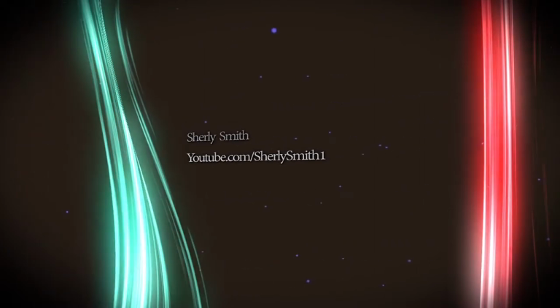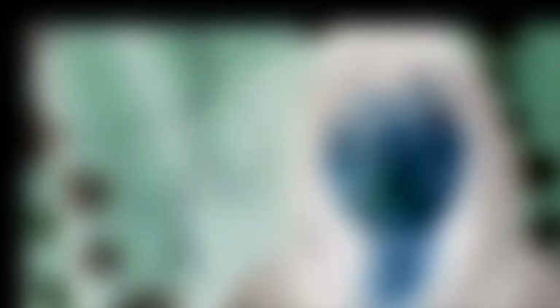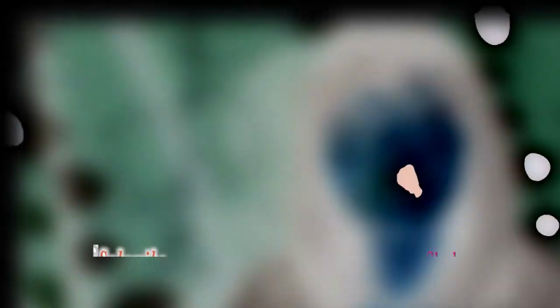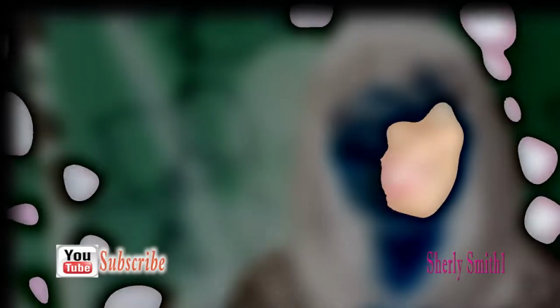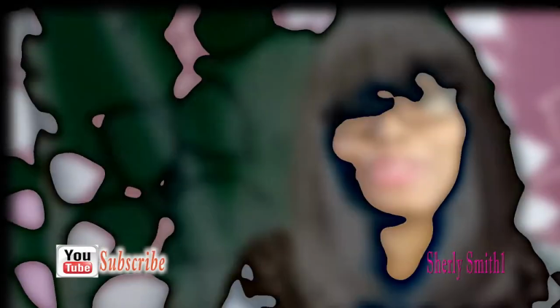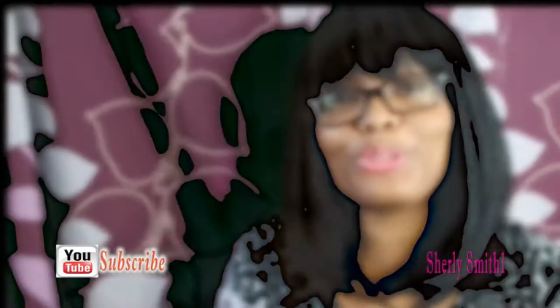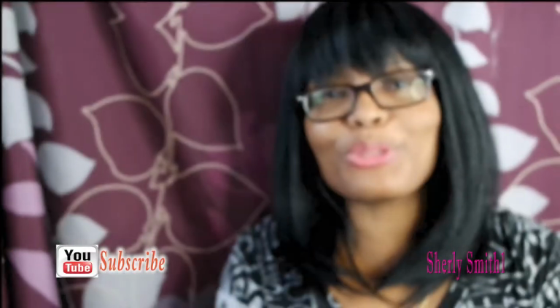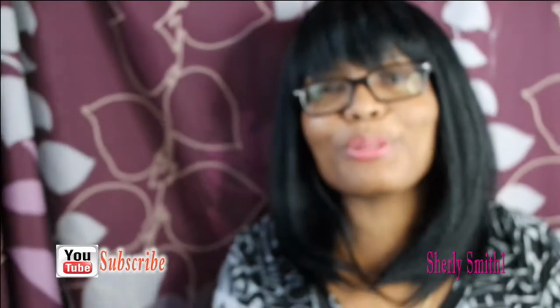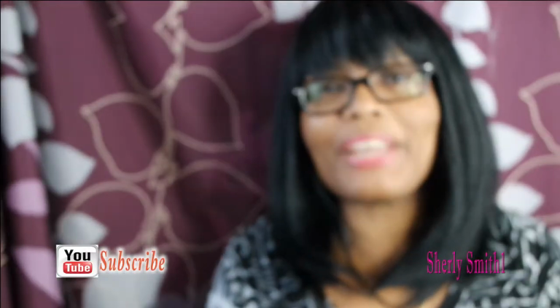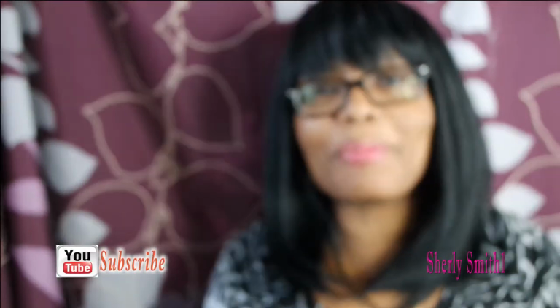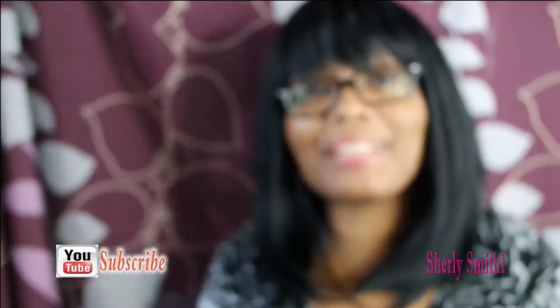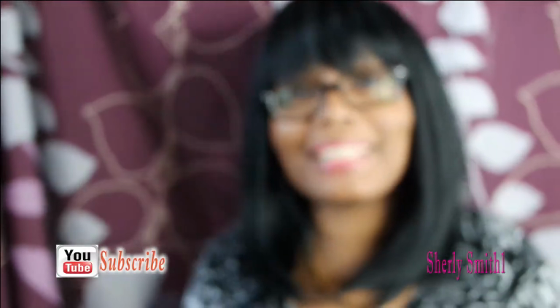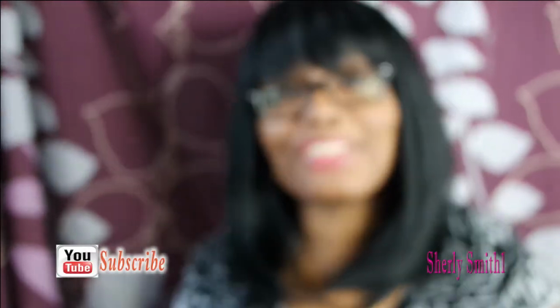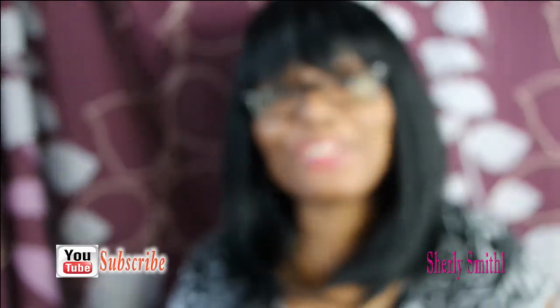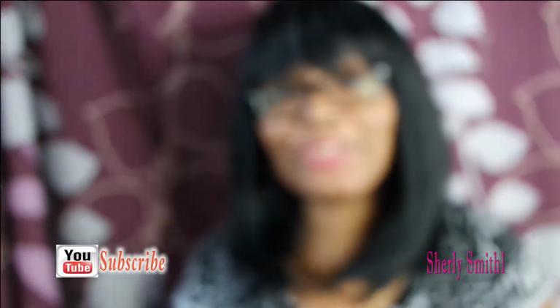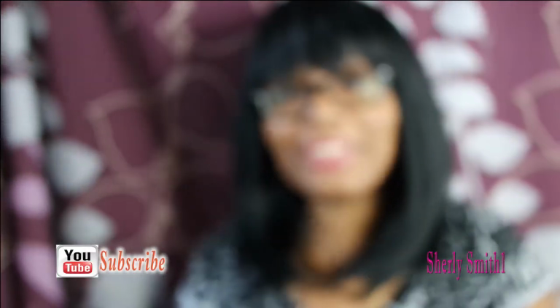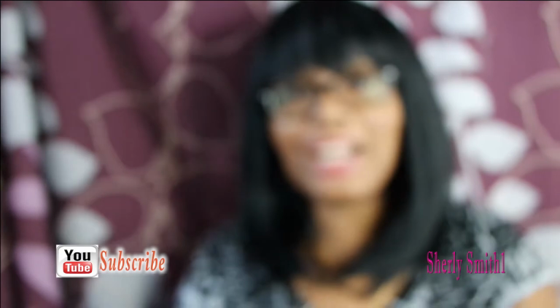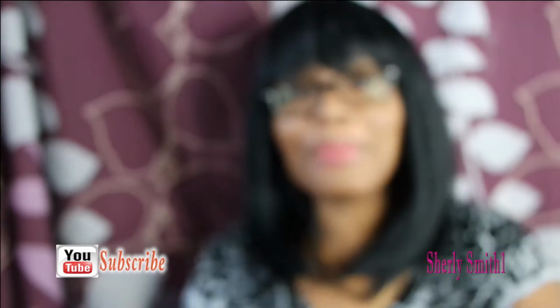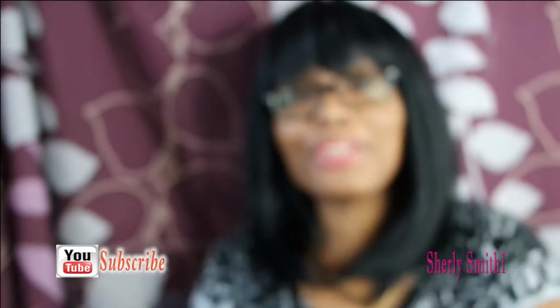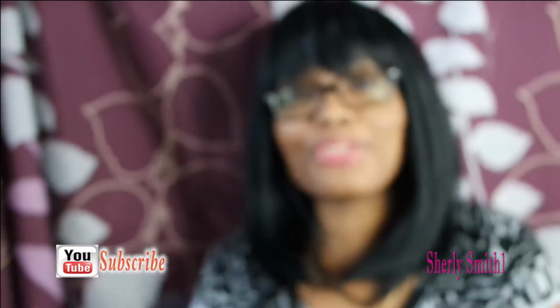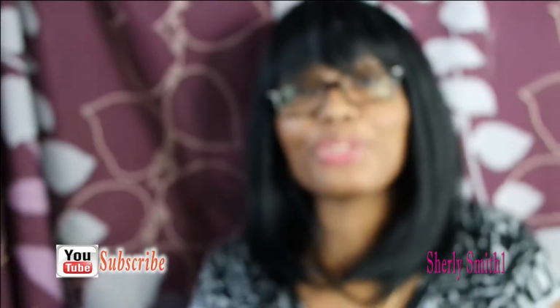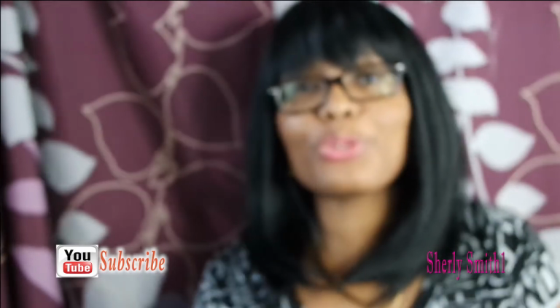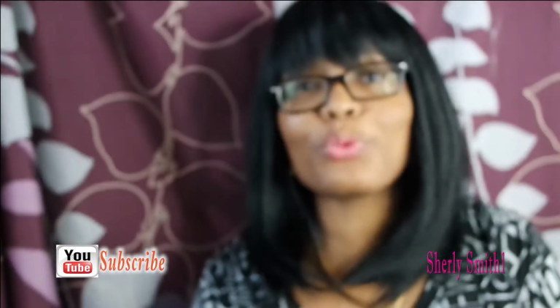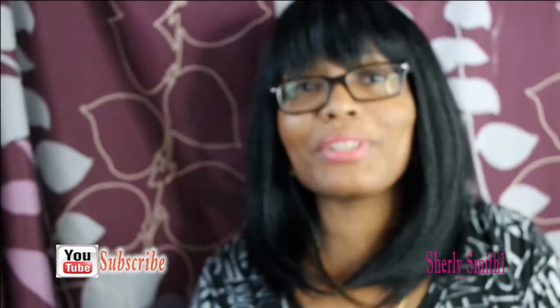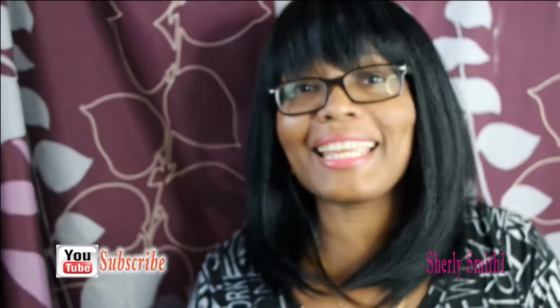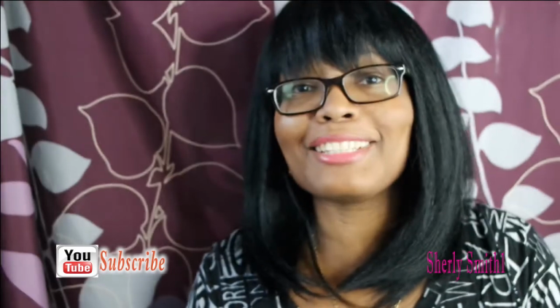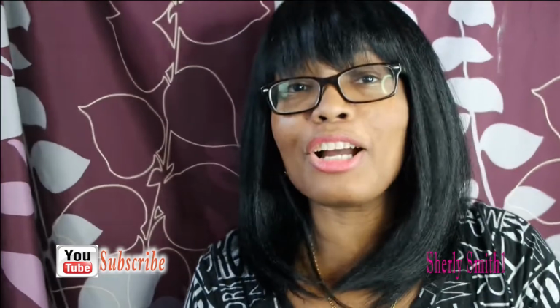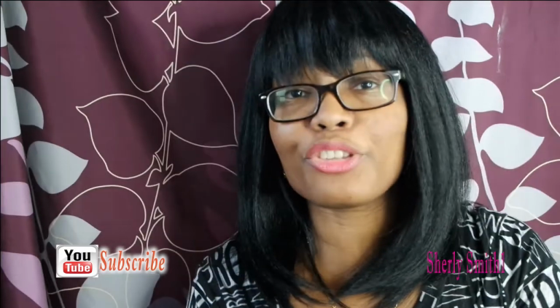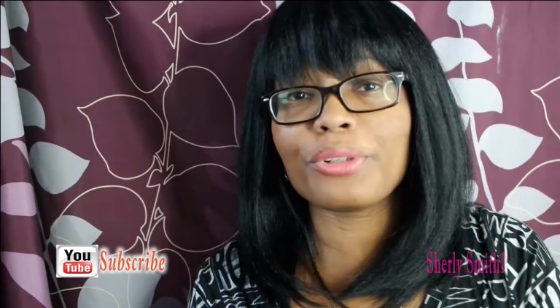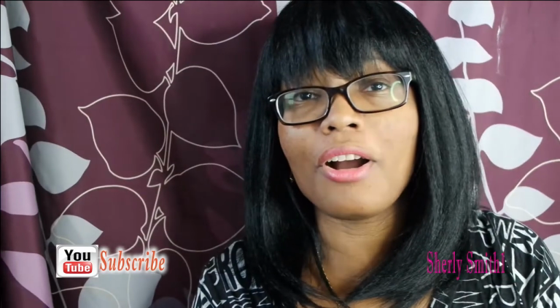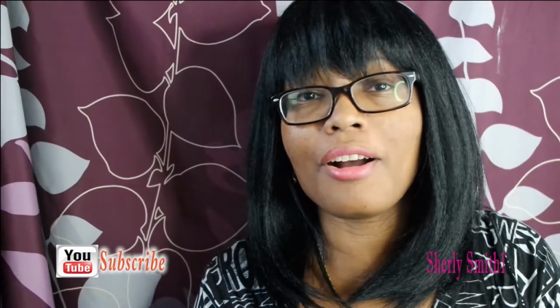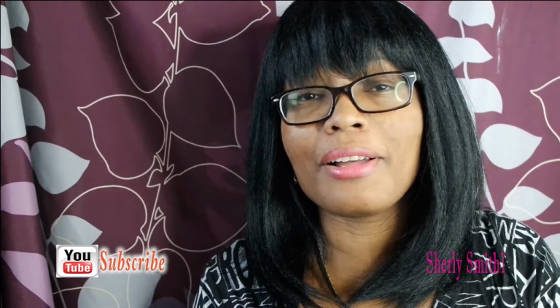Good afternoon YouTube family. It is Shirley coming to you with a Dollar Tree Haul.